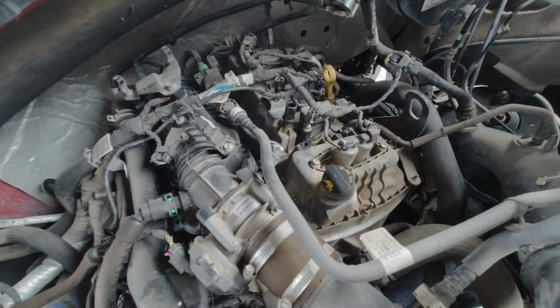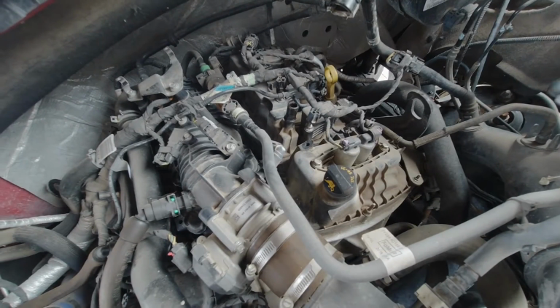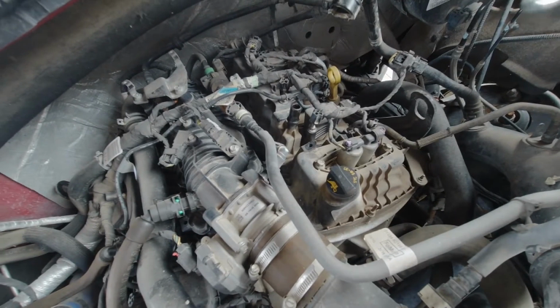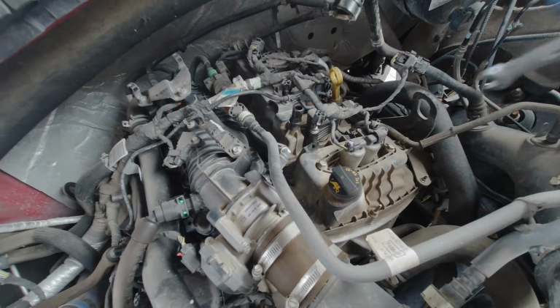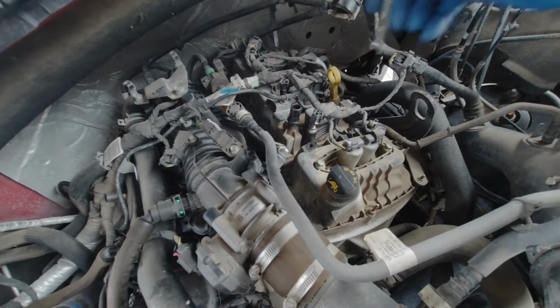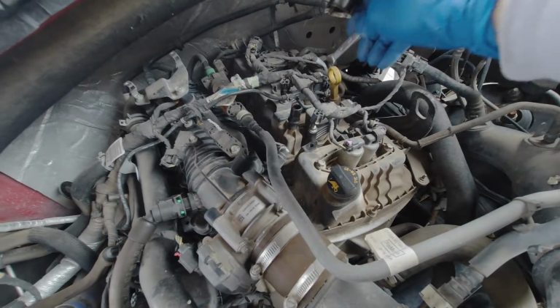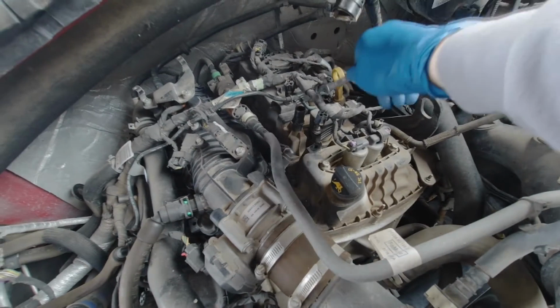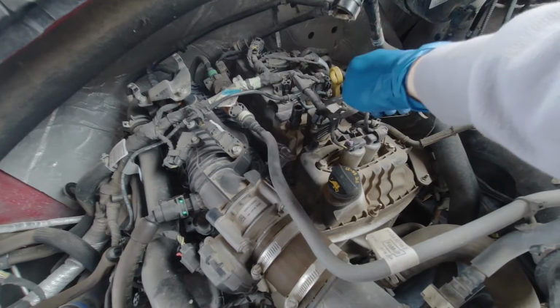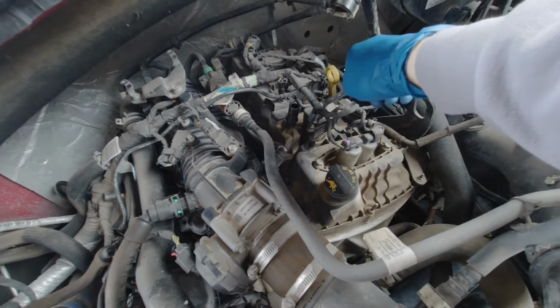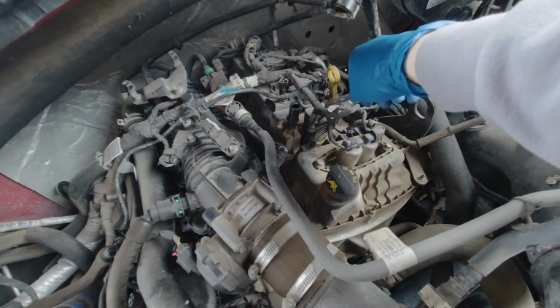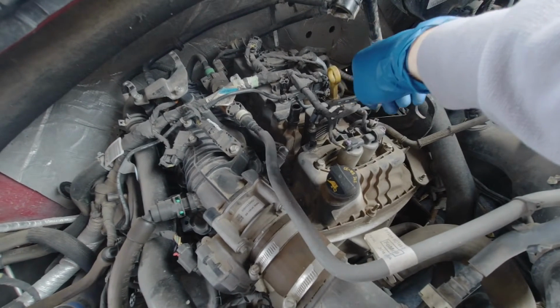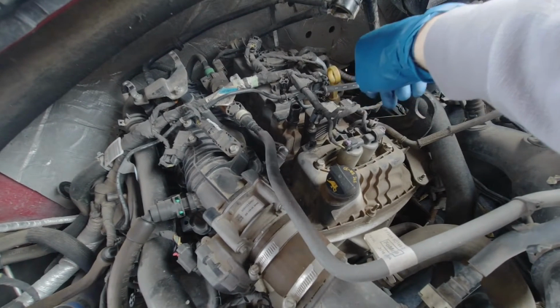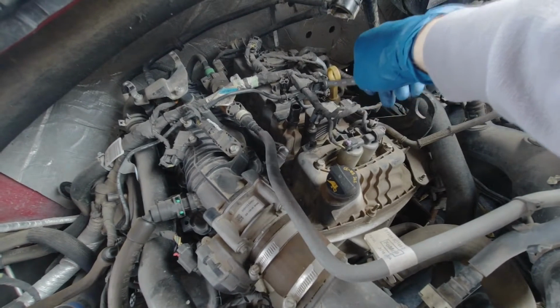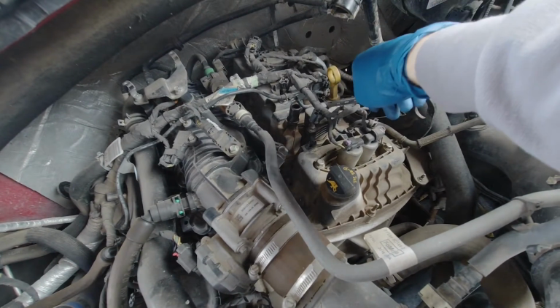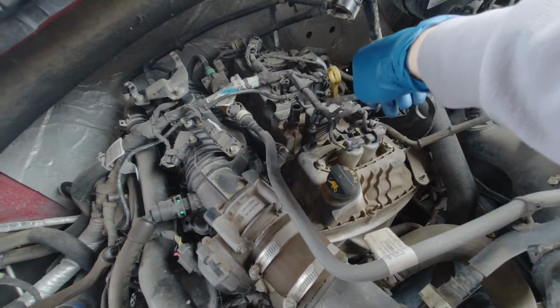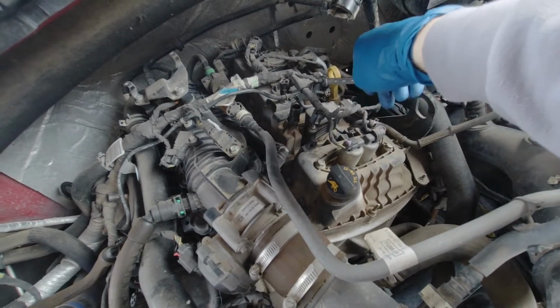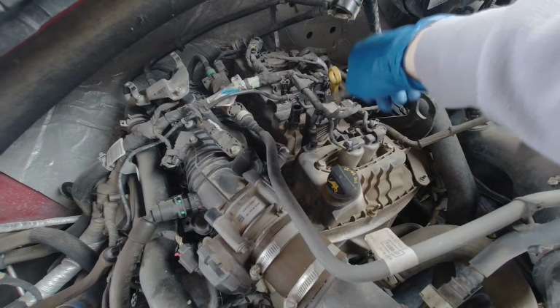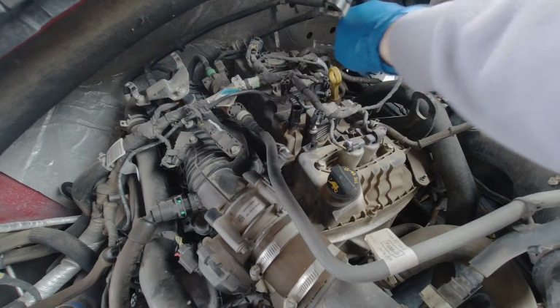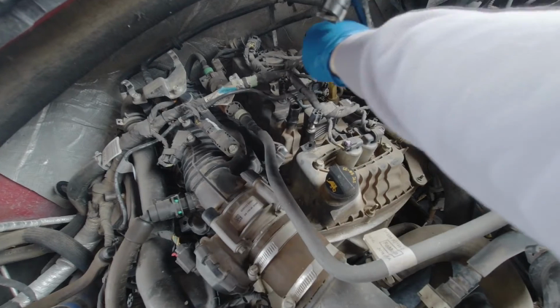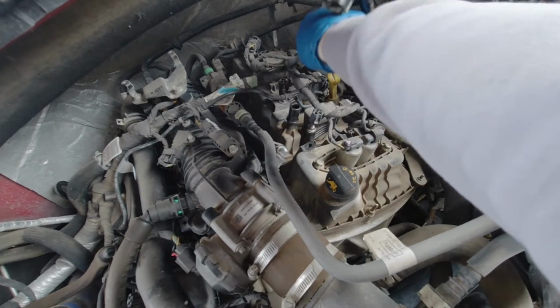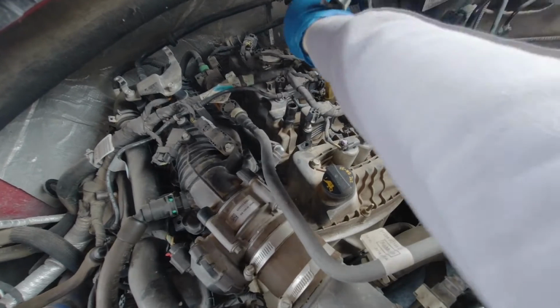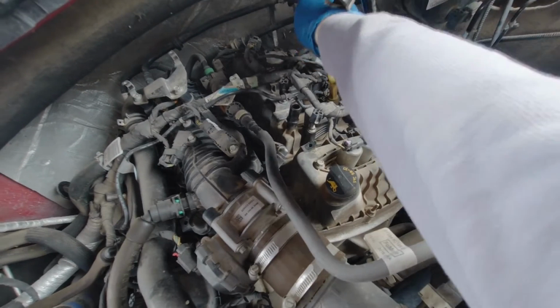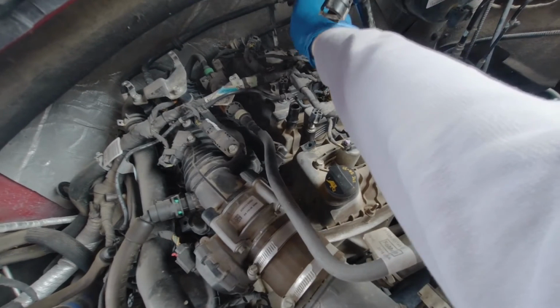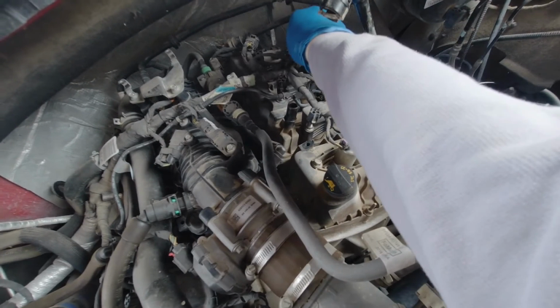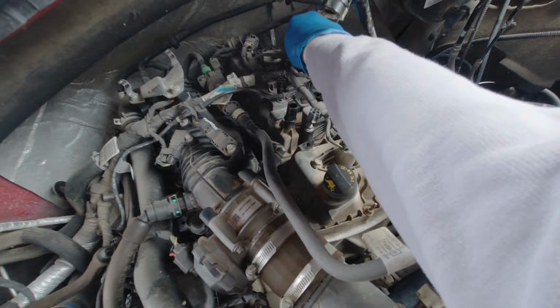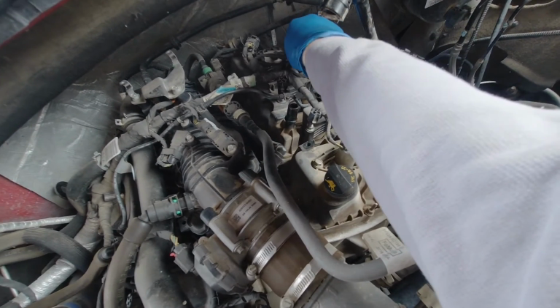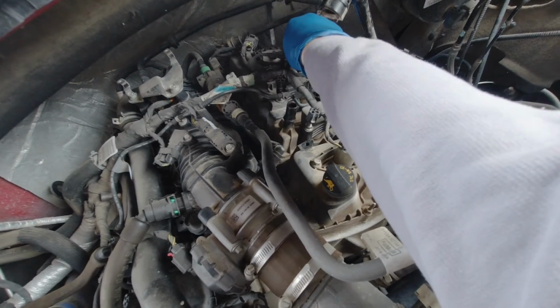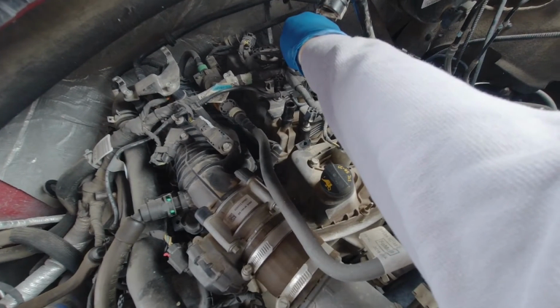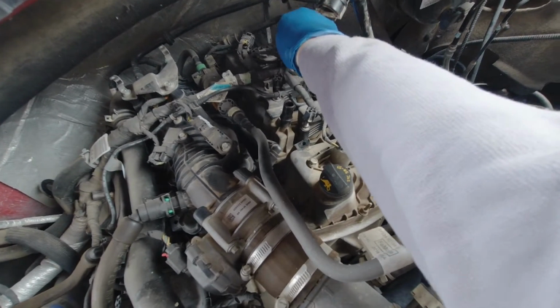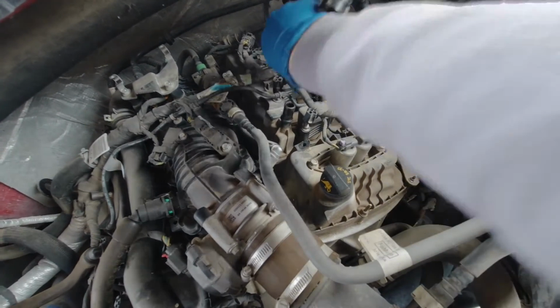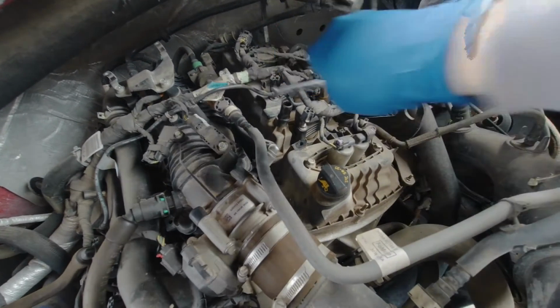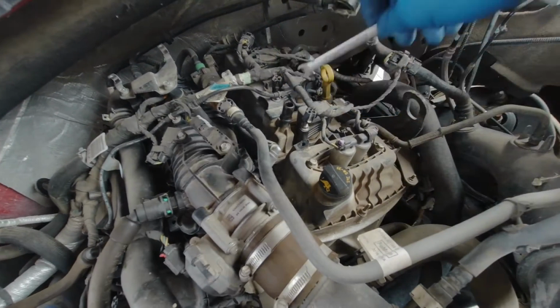So this is where the spark plugs are, right where I'm tapping with that wrench. There's three. This is the driver's side of the truck.